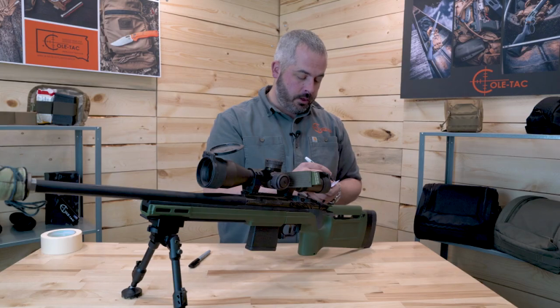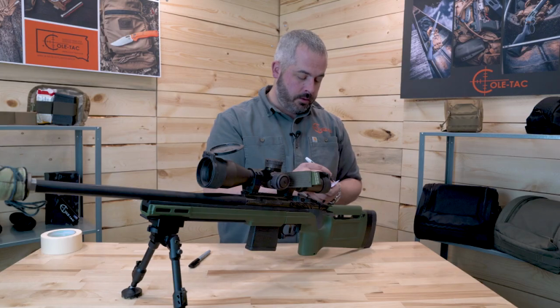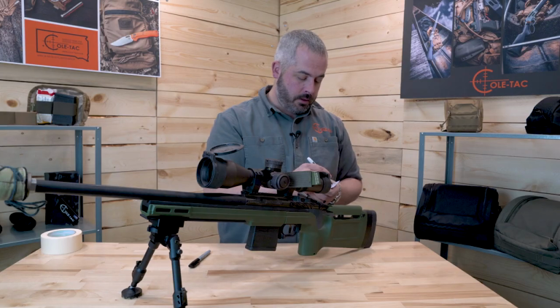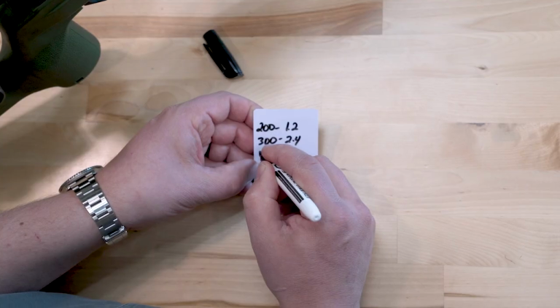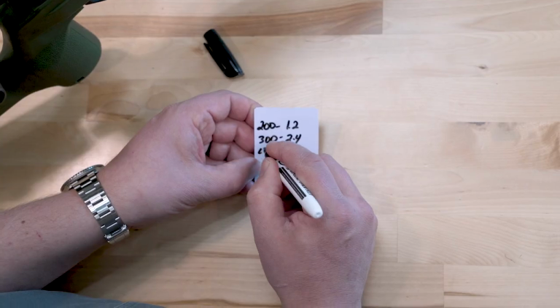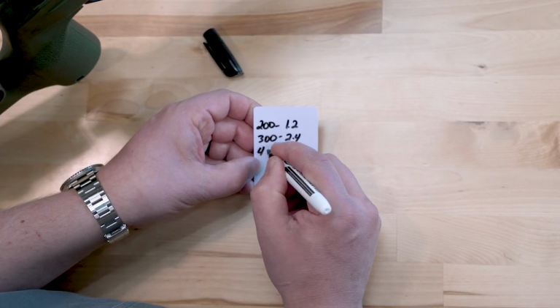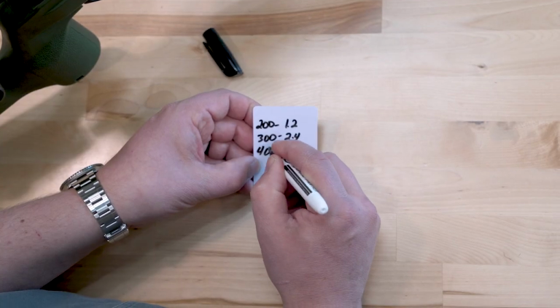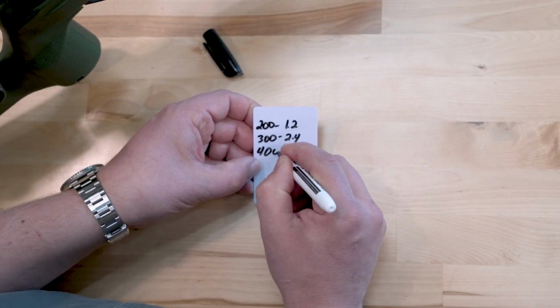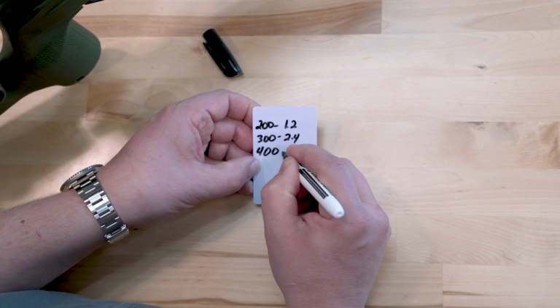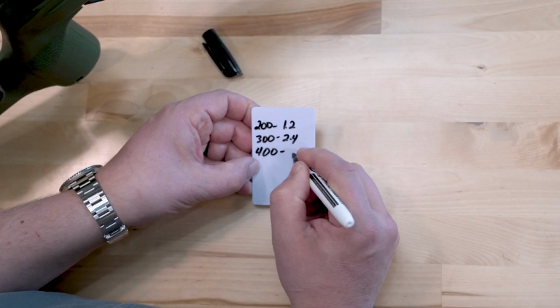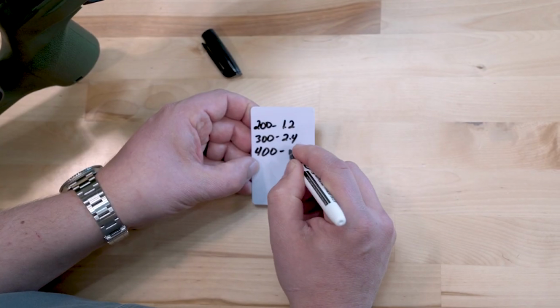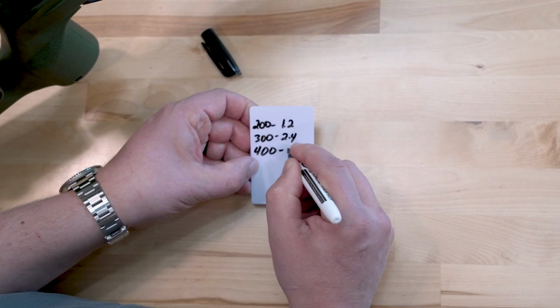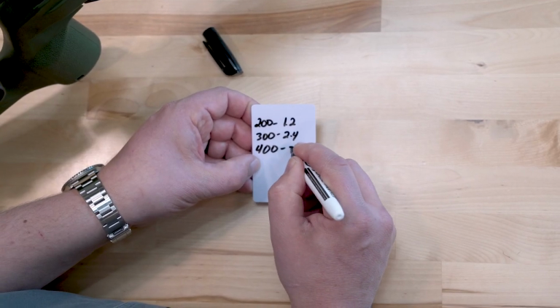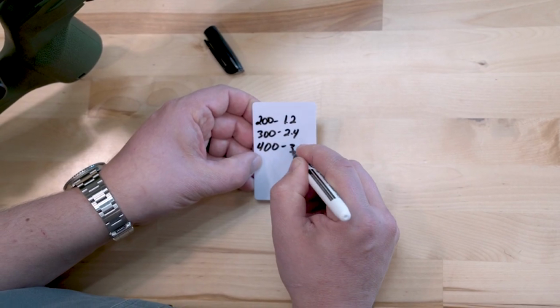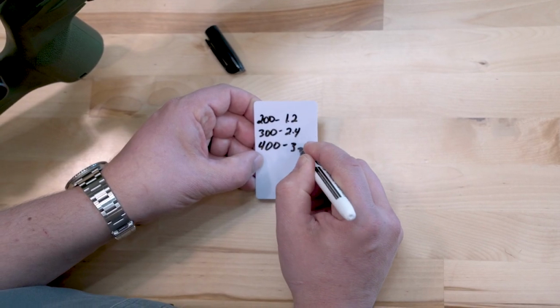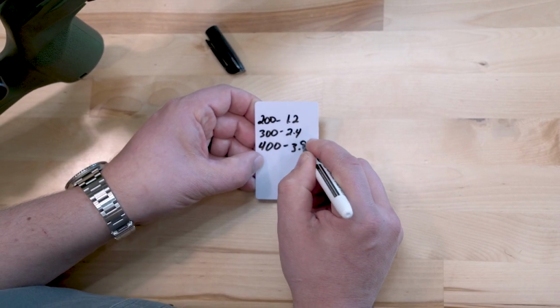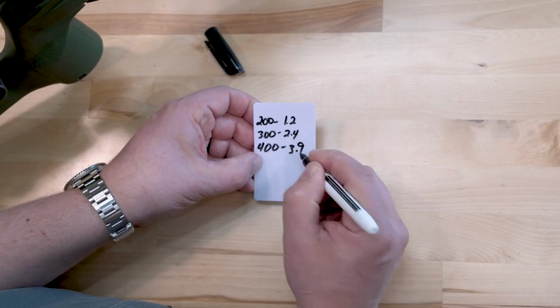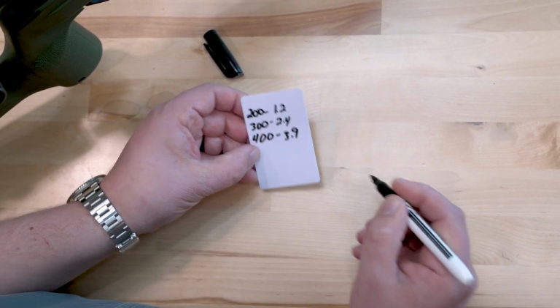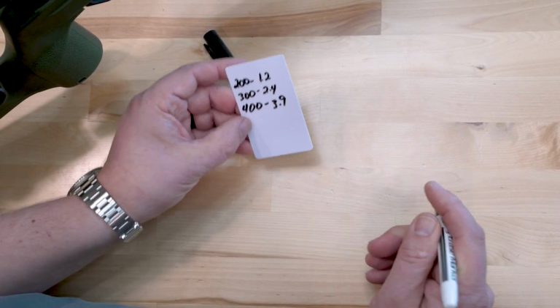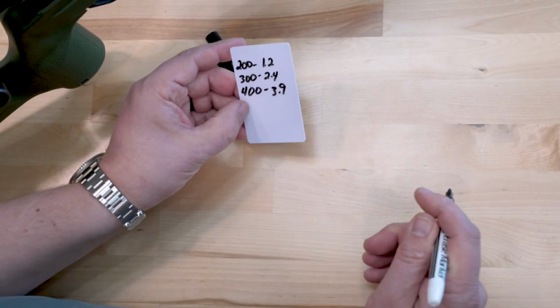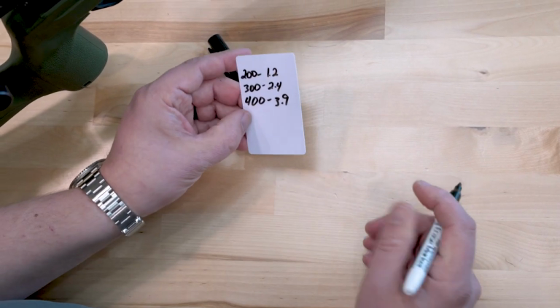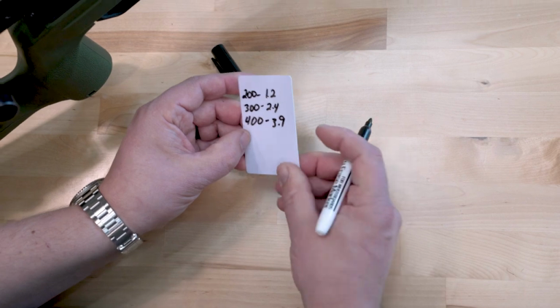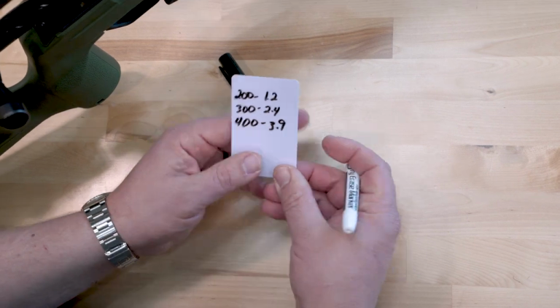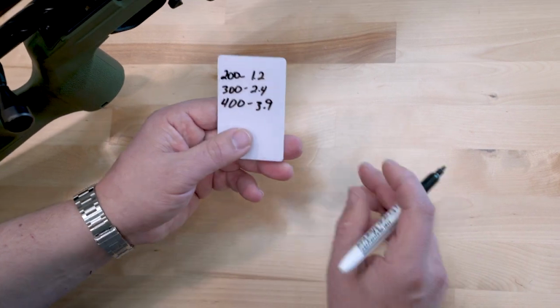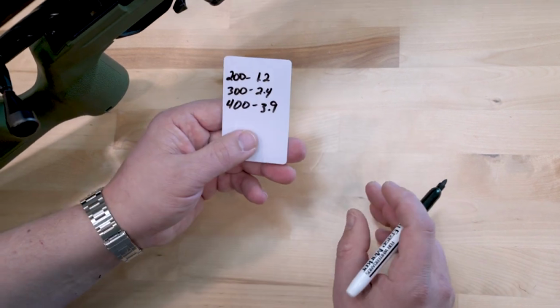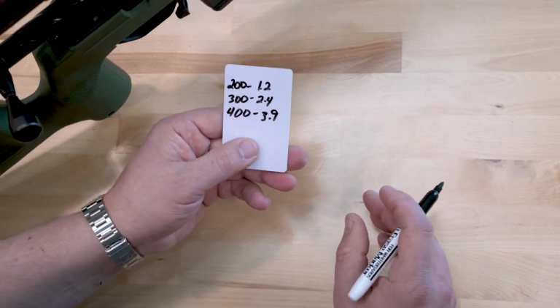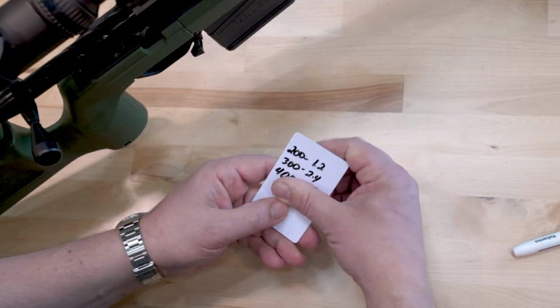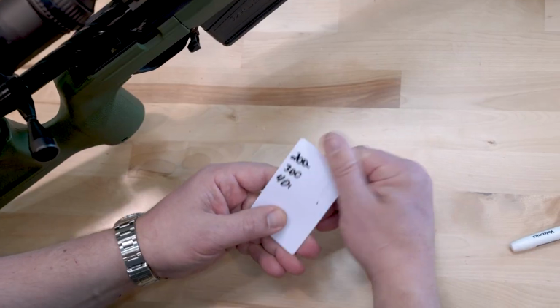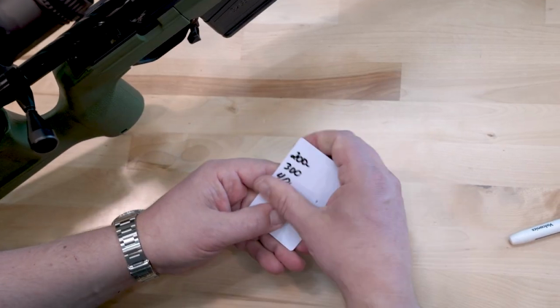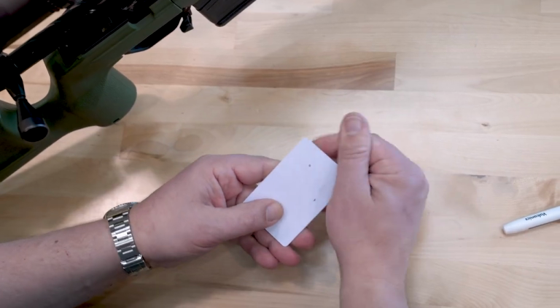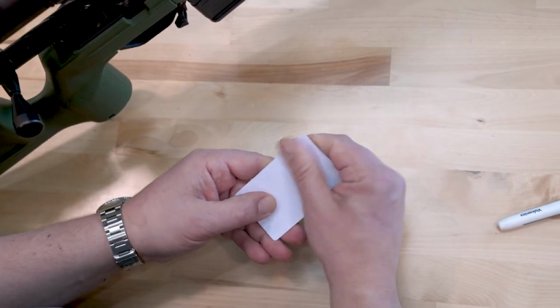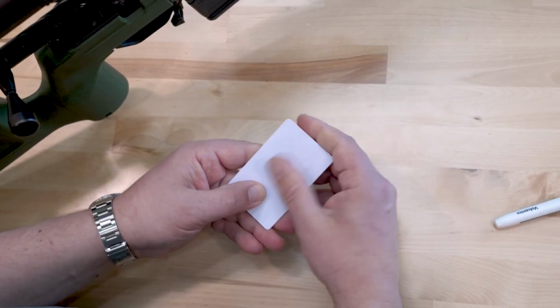you can use a dry erase marker and write down your dope this way. So if you're at a match, you can have all that ready to go, erase it and move on.